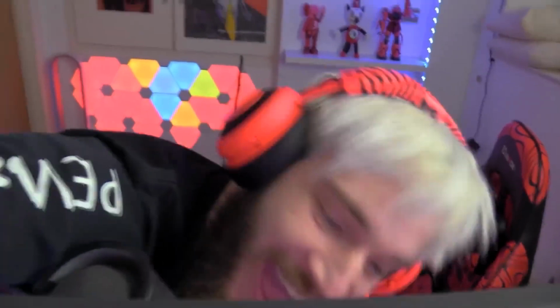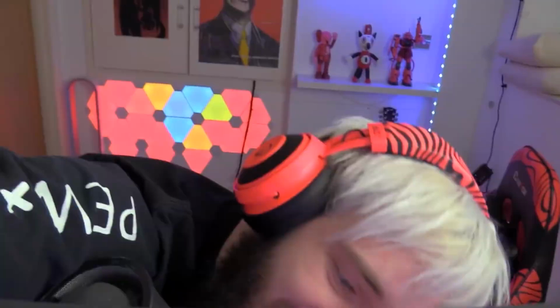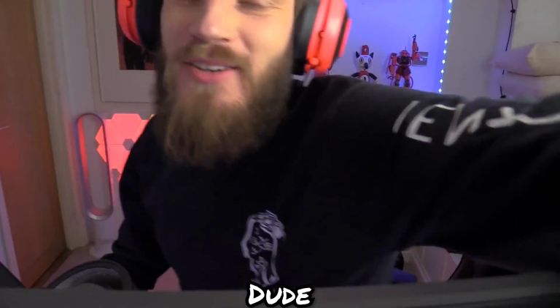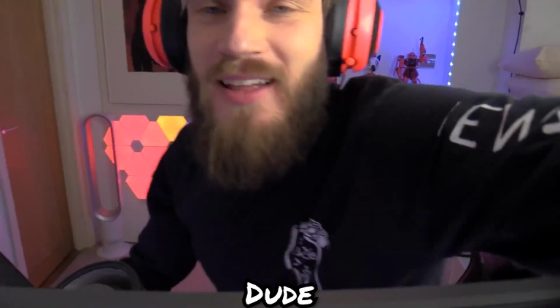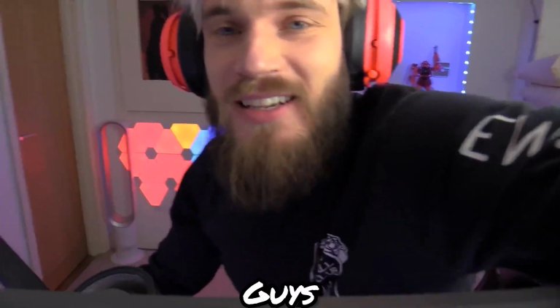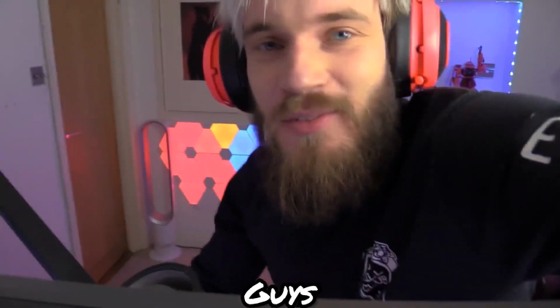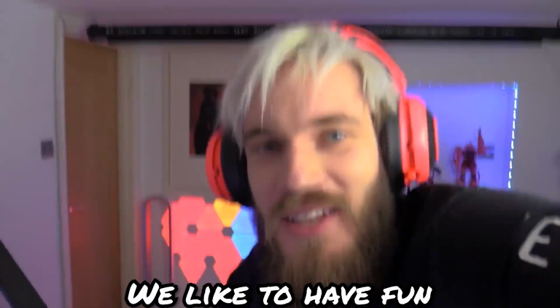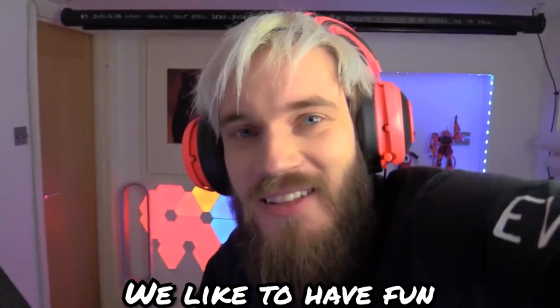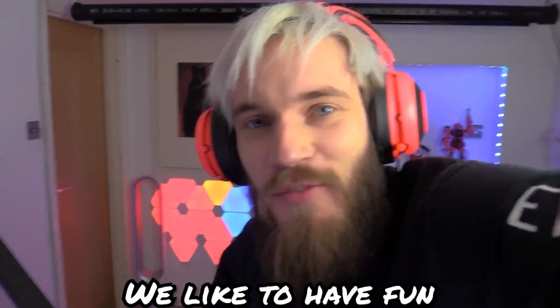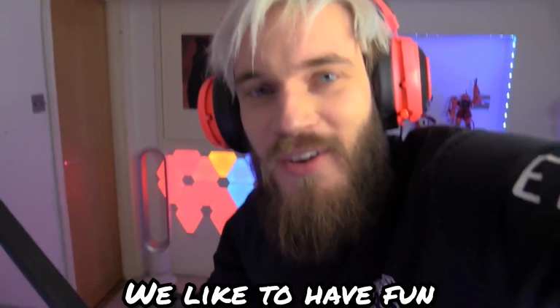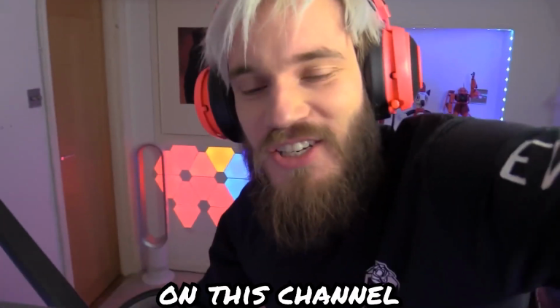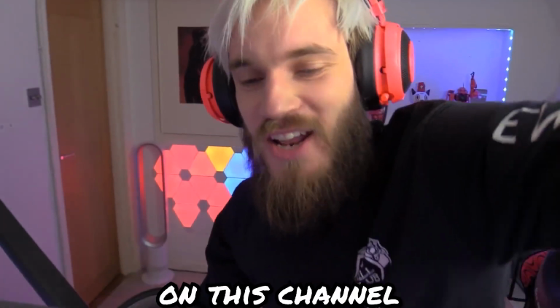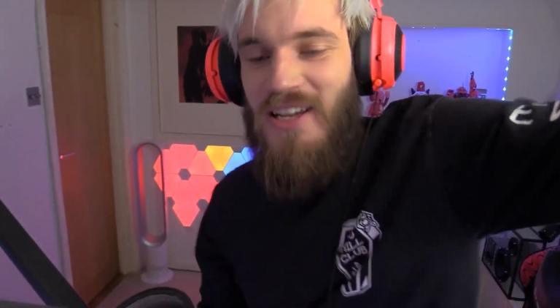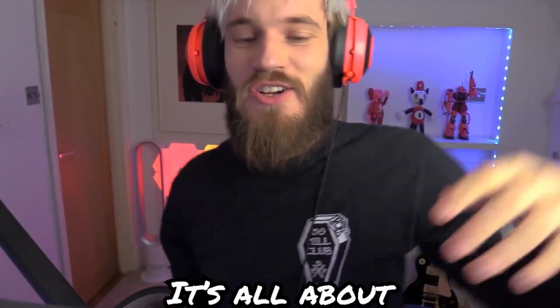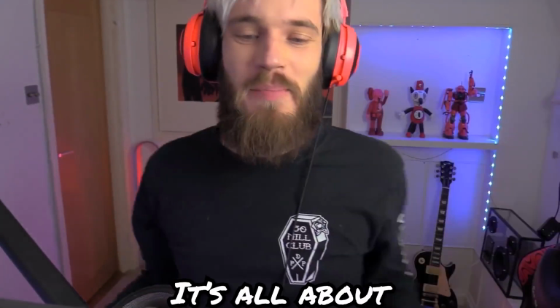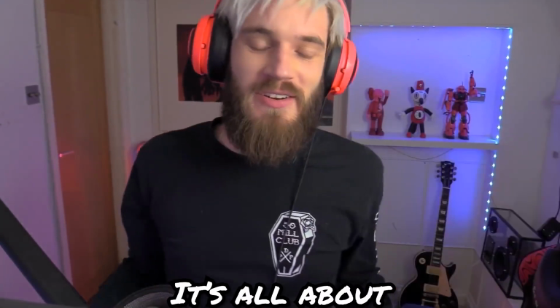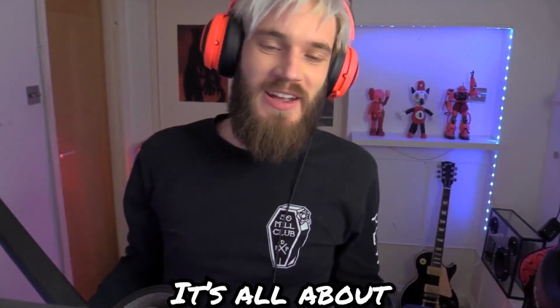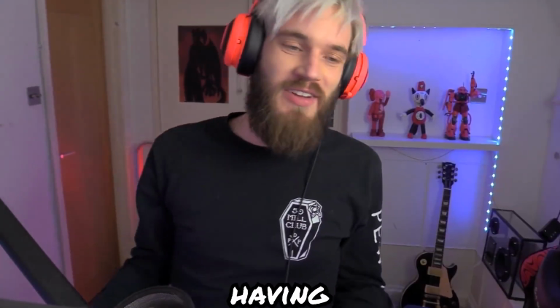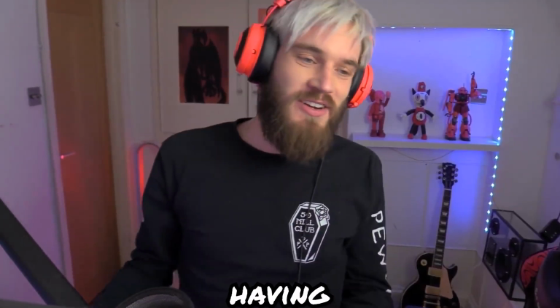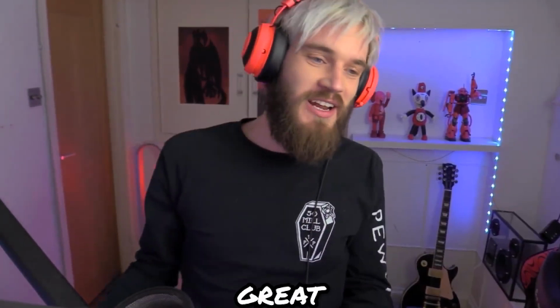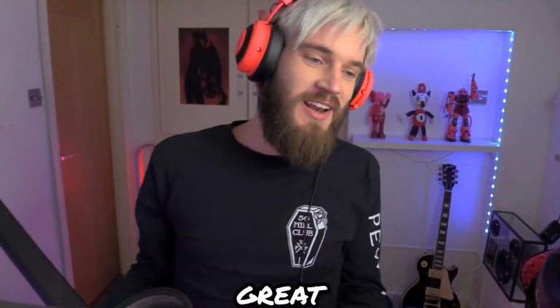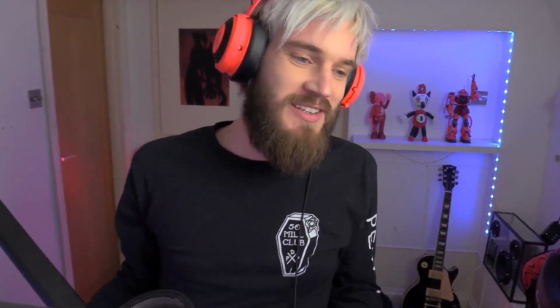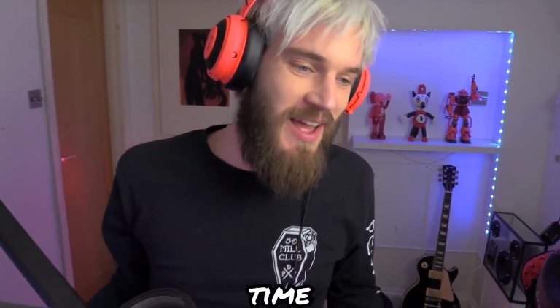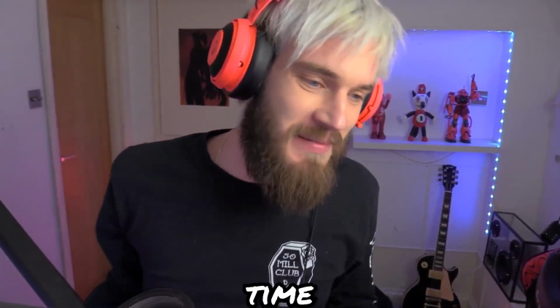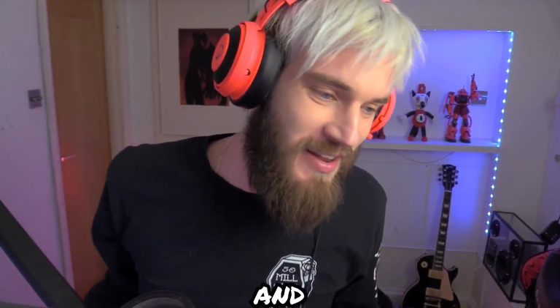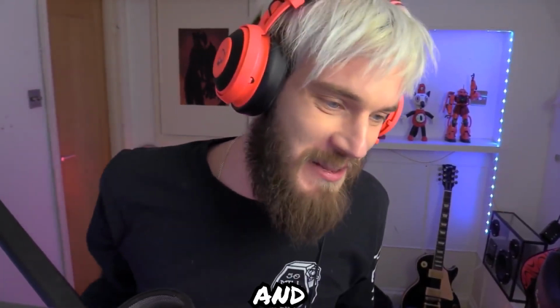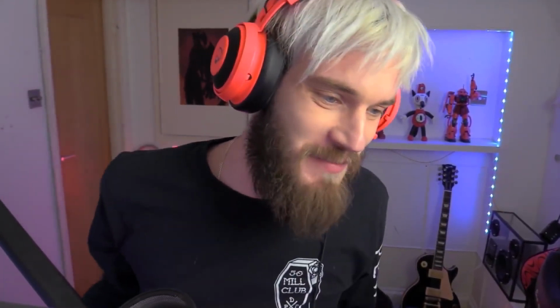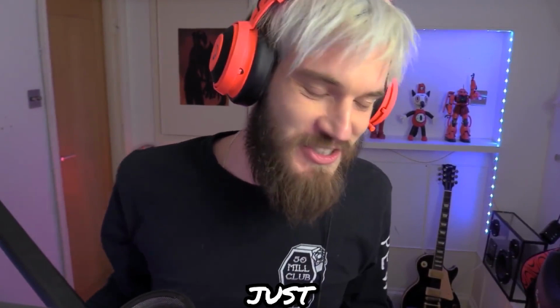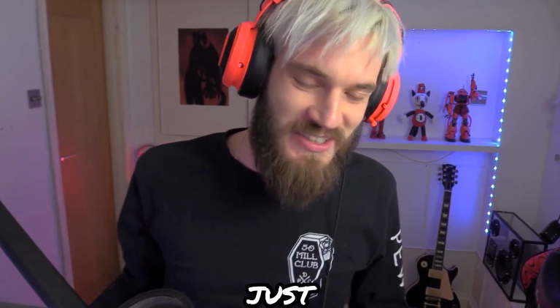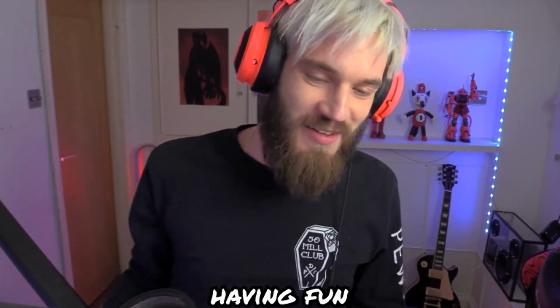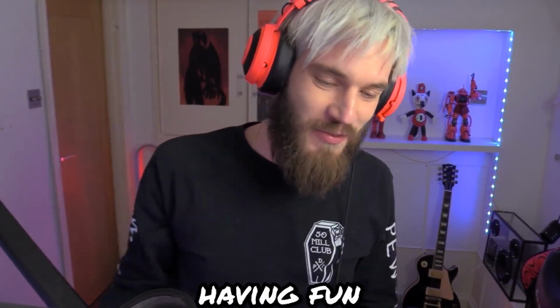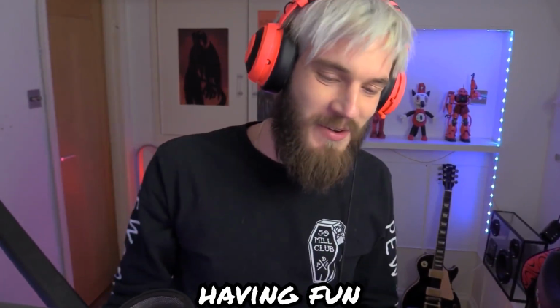Guys, we like to have fun on this channel. It's all about having a great time and just having fun.